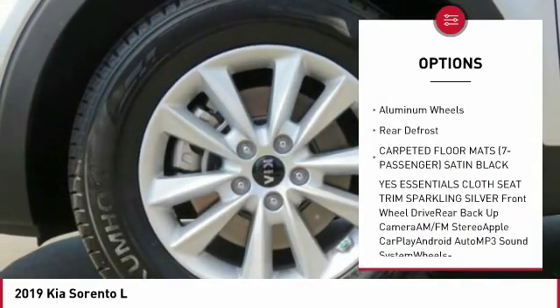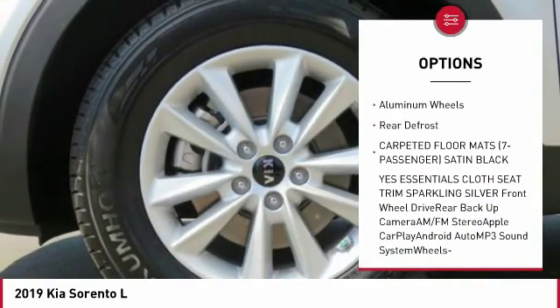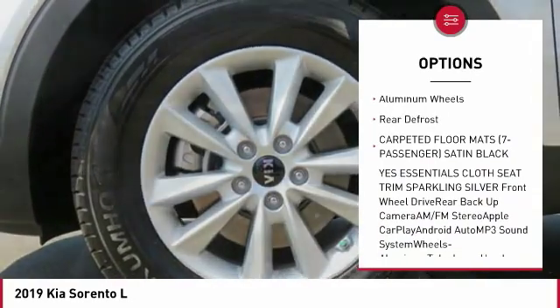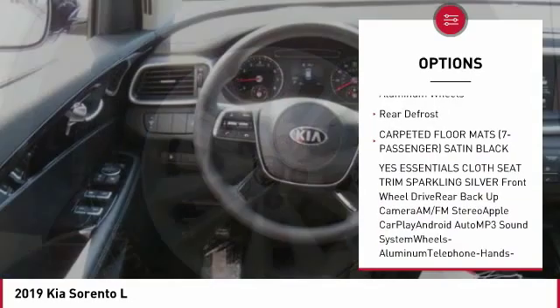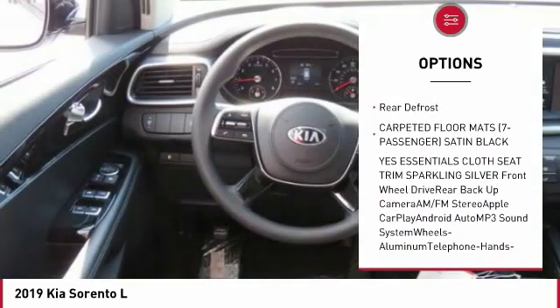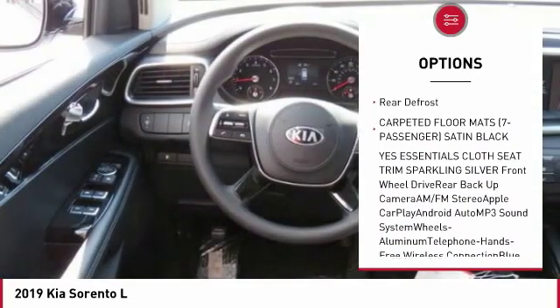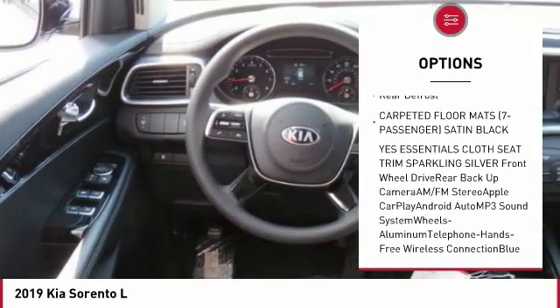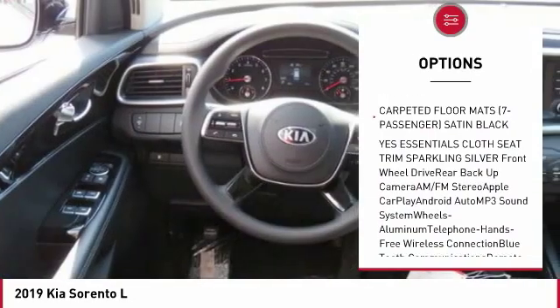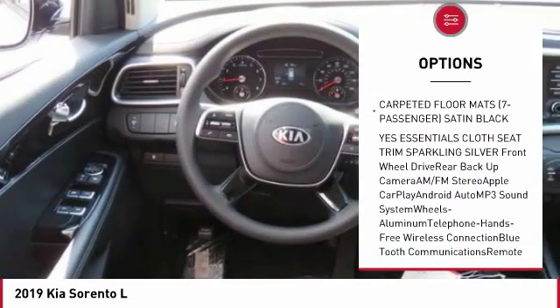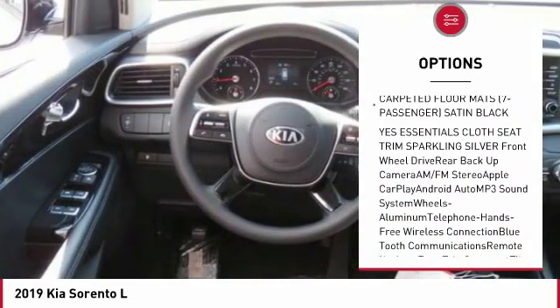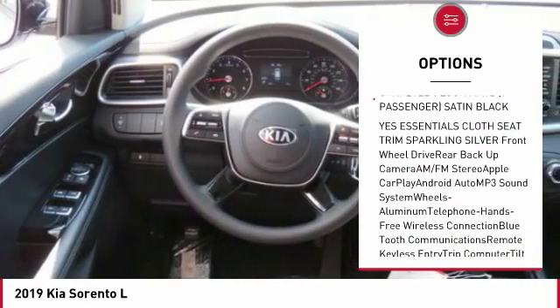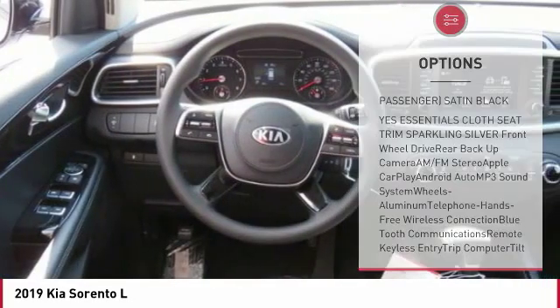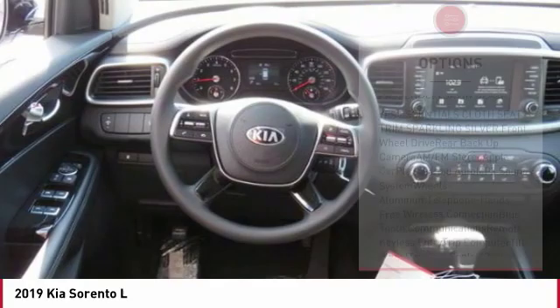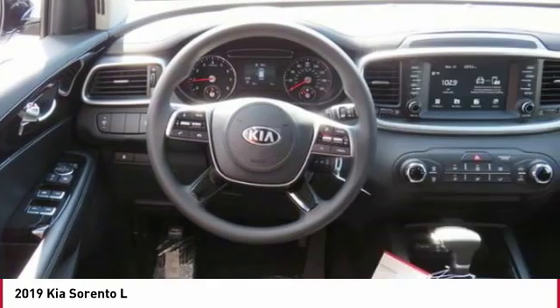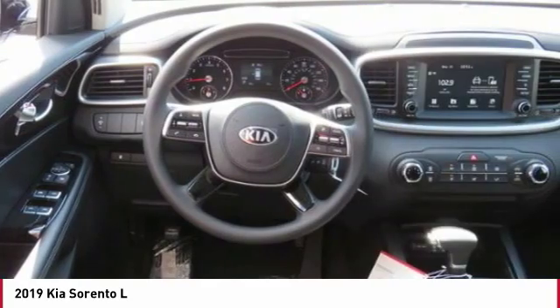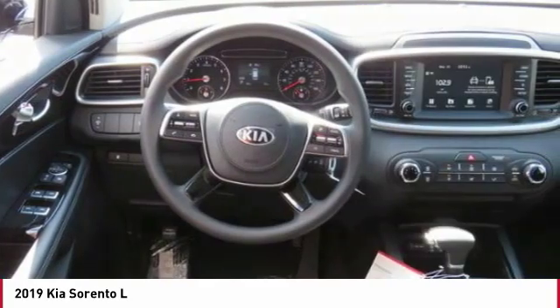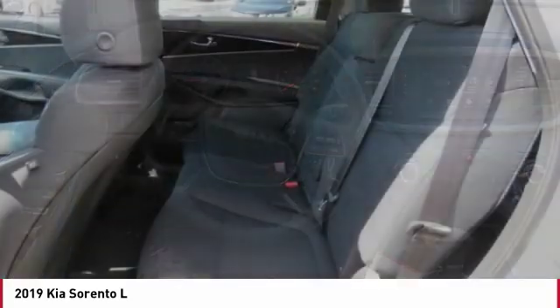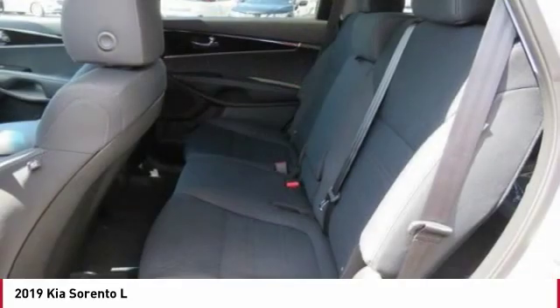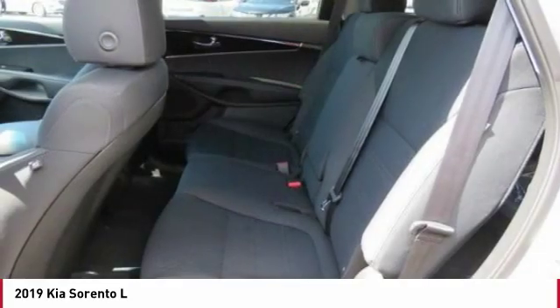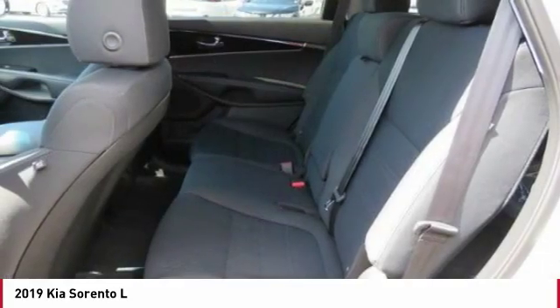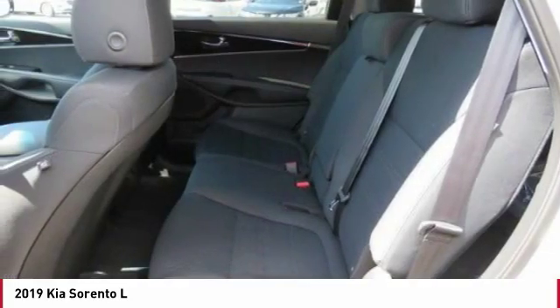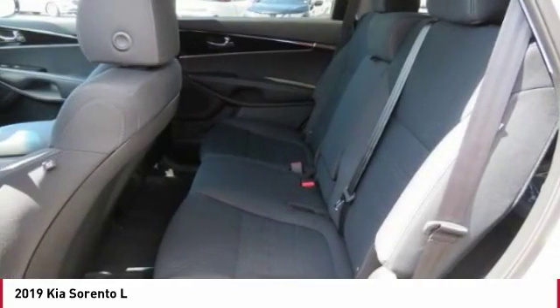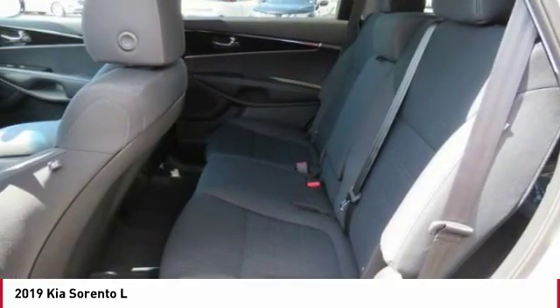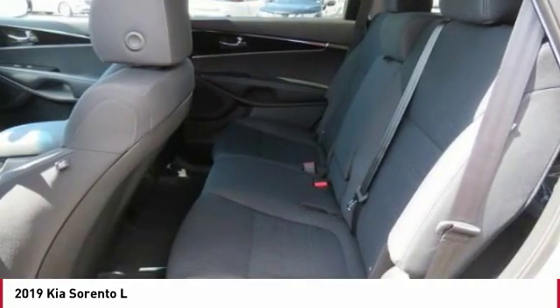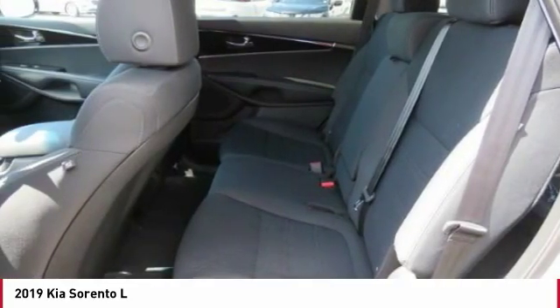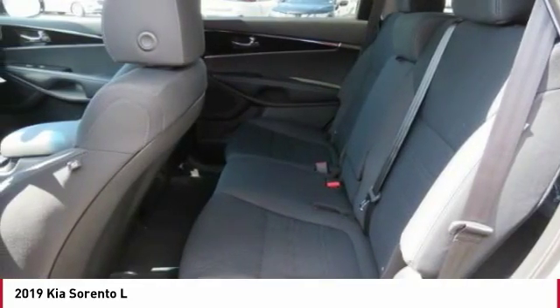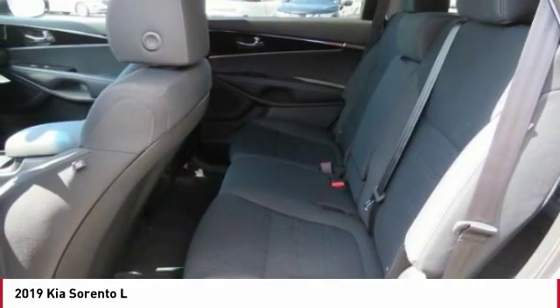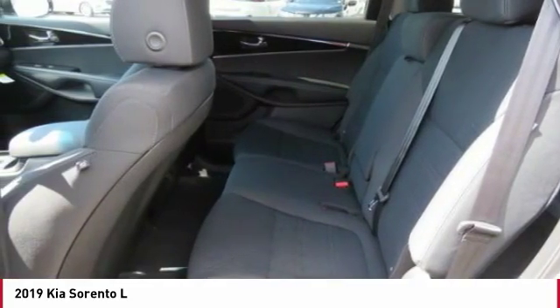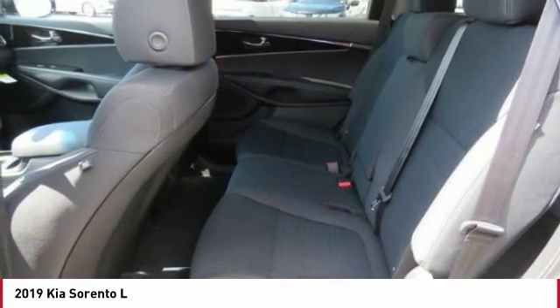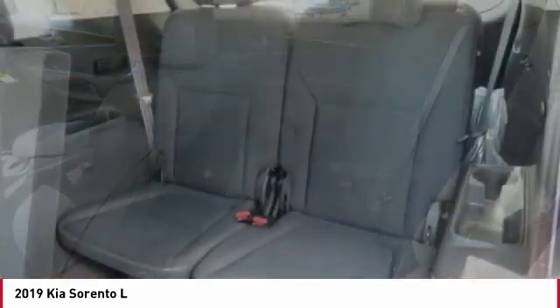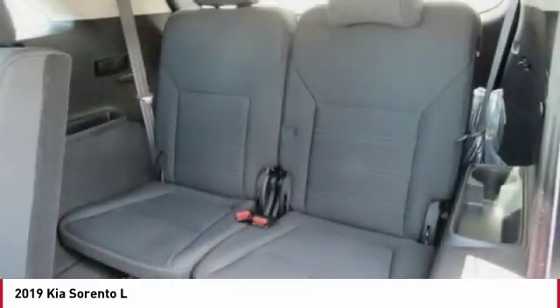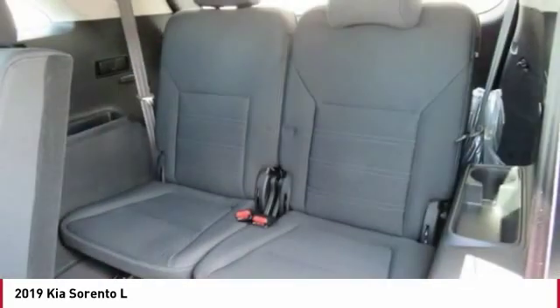Bluetooth wireless data link for hands-free phone, power steering, cruise control, aluminum wheels, rear defrost.